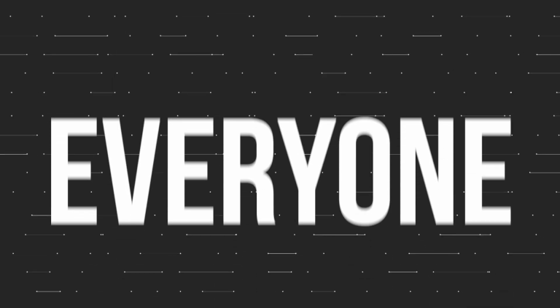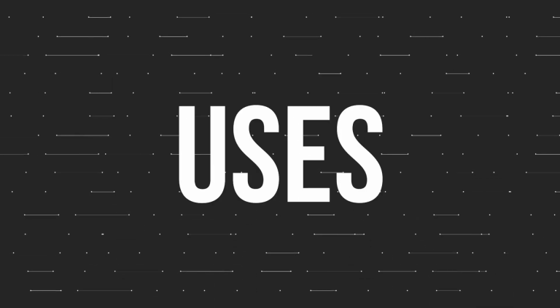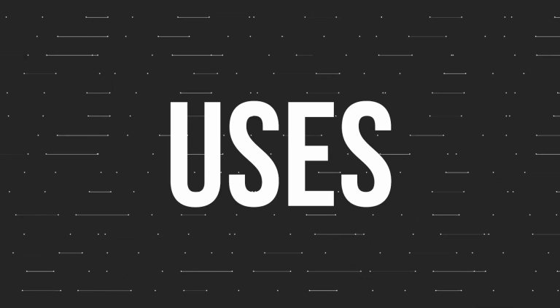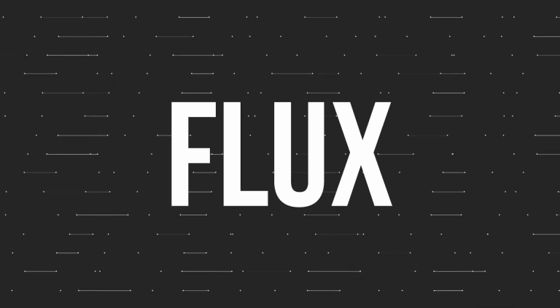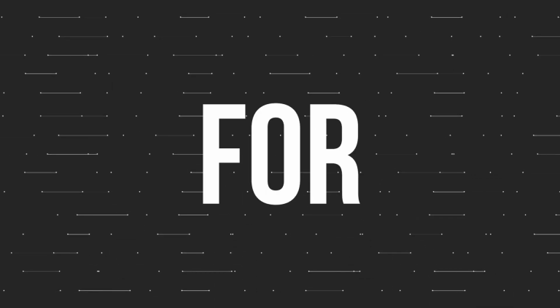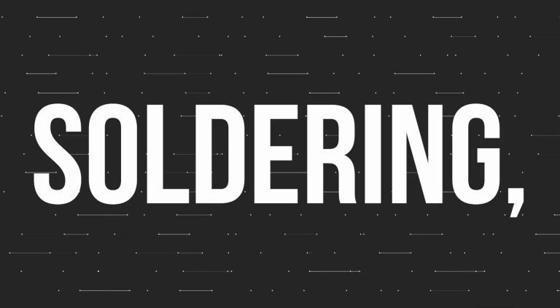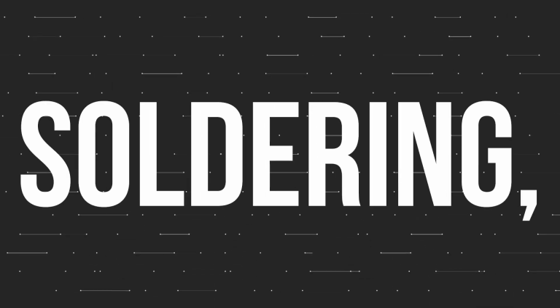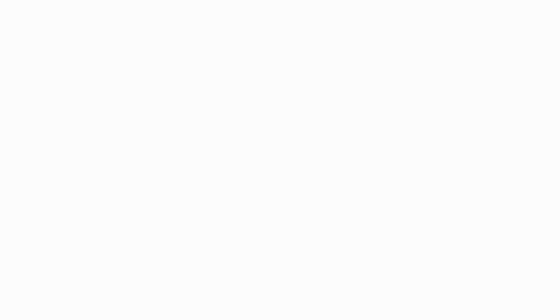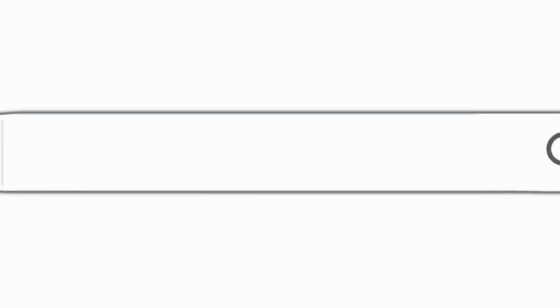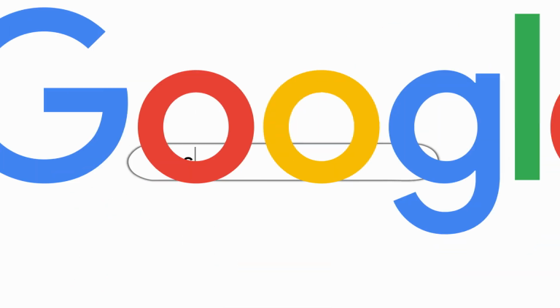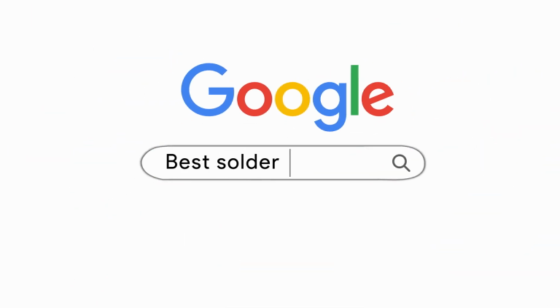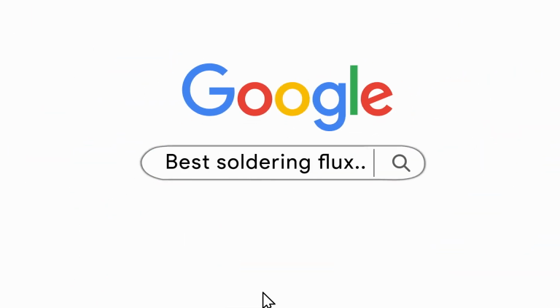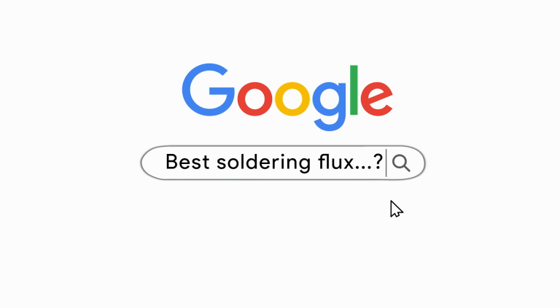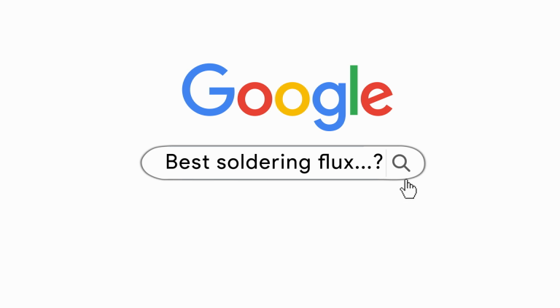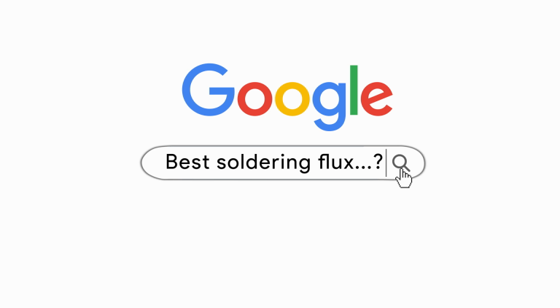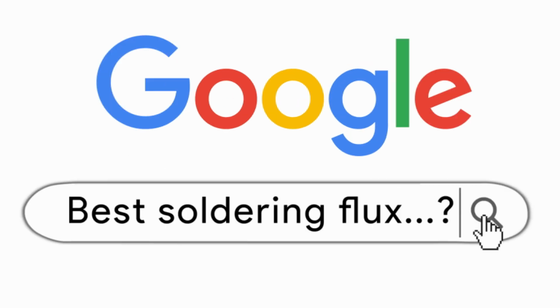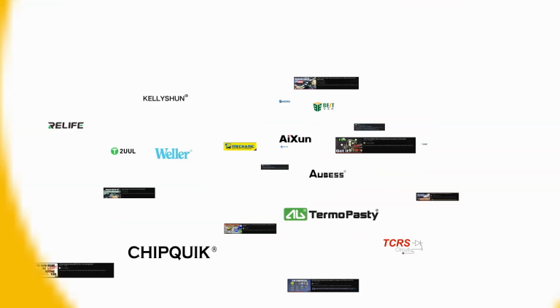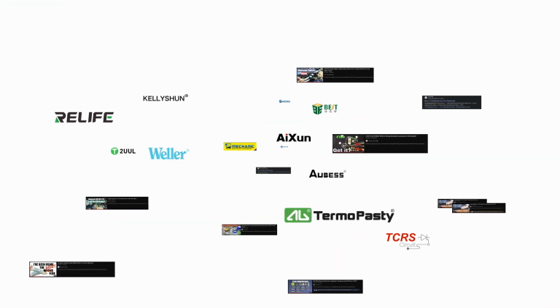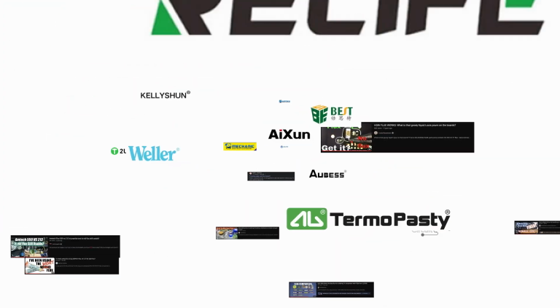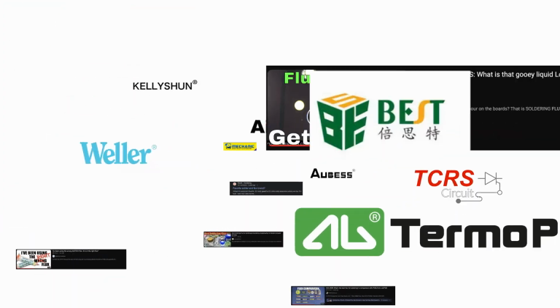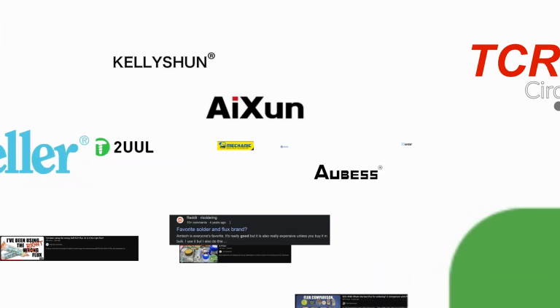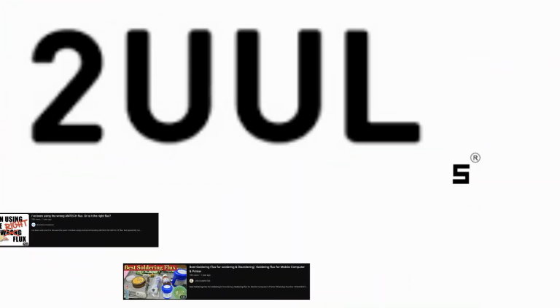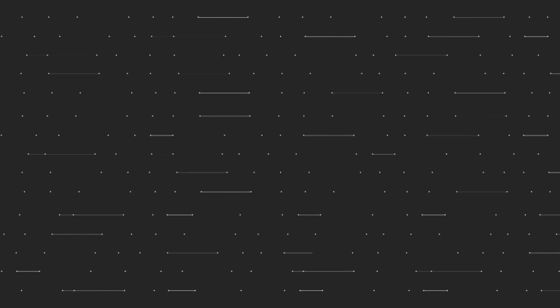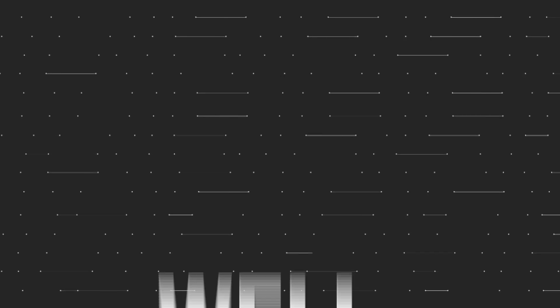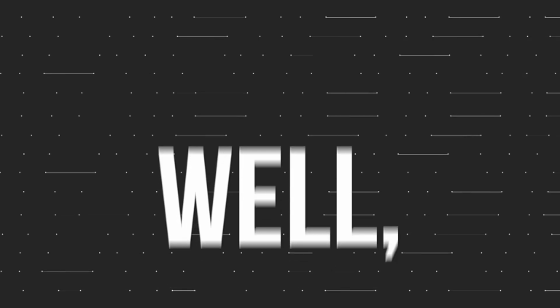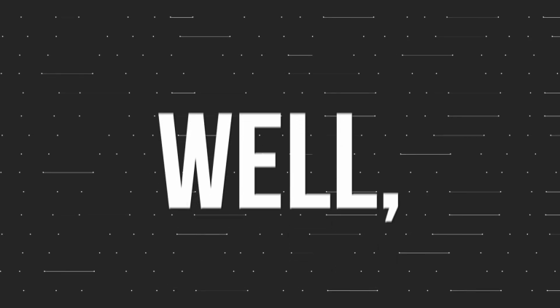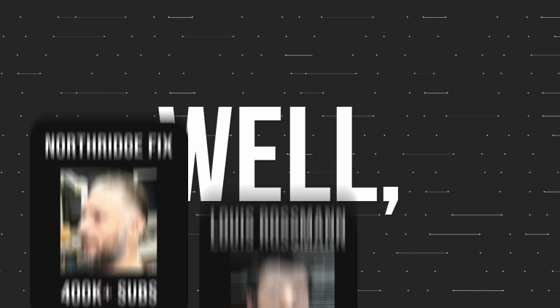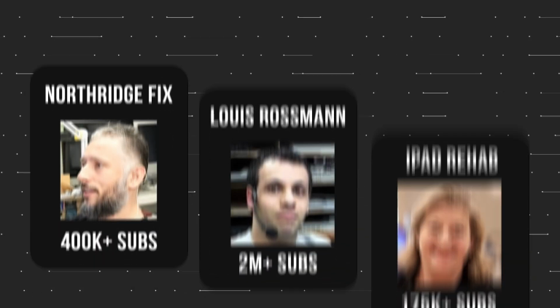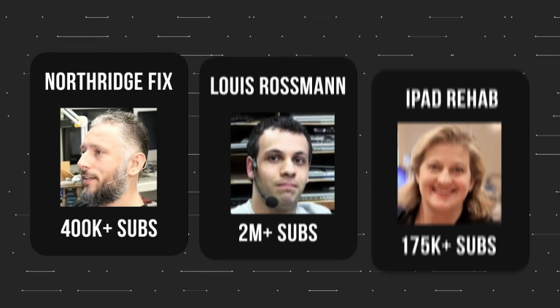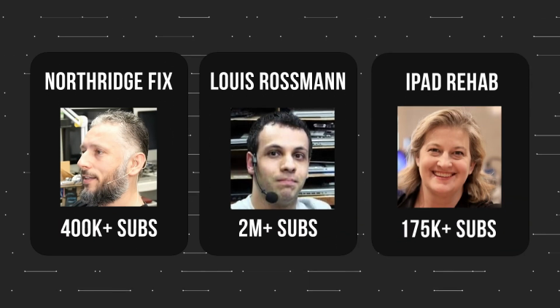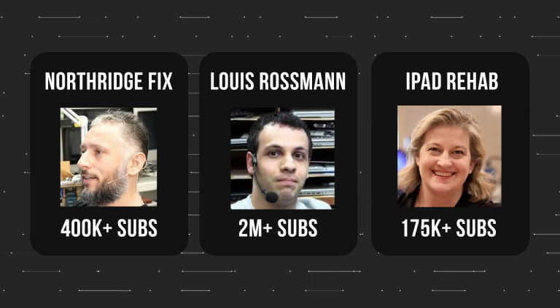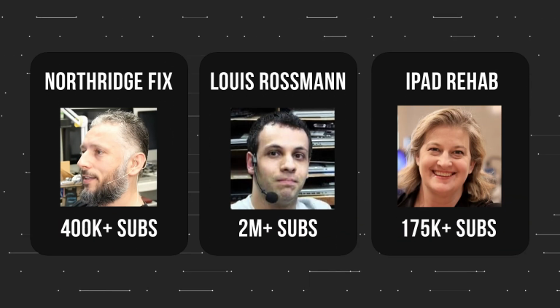Everyone uses flux for soldering and there are hundreds of brands out there. So how do you know which one is the best for you? Well, let's see what the experts have to say.